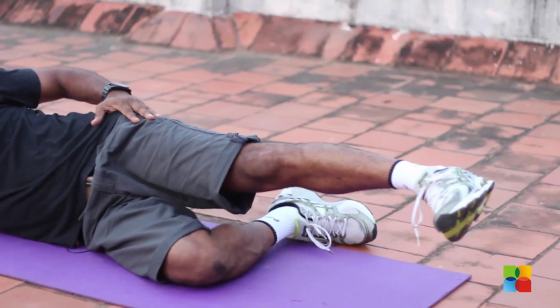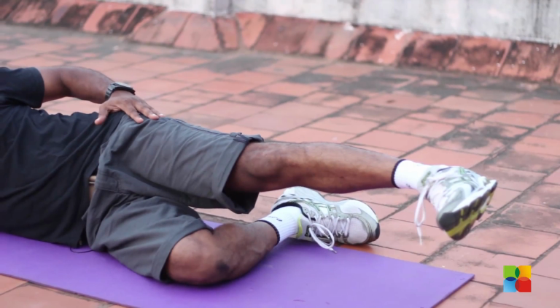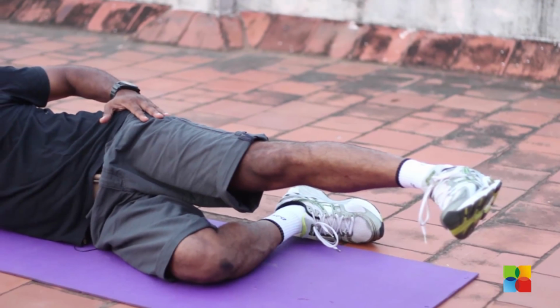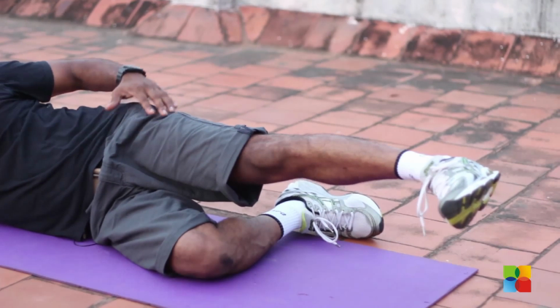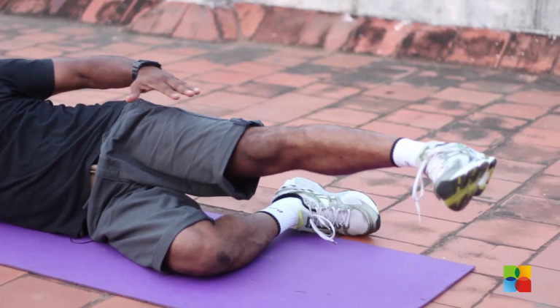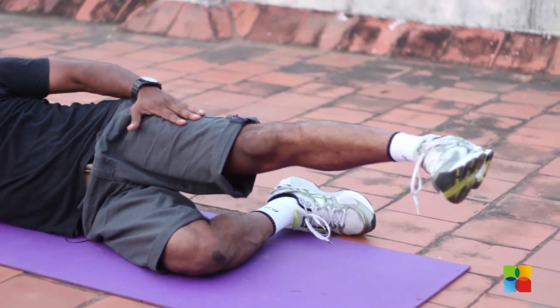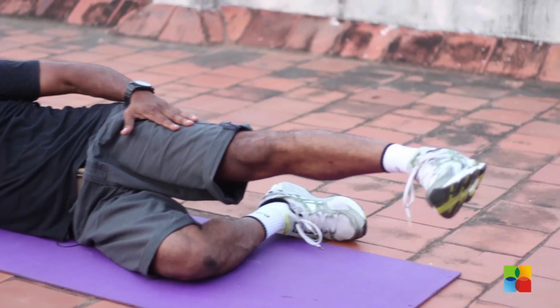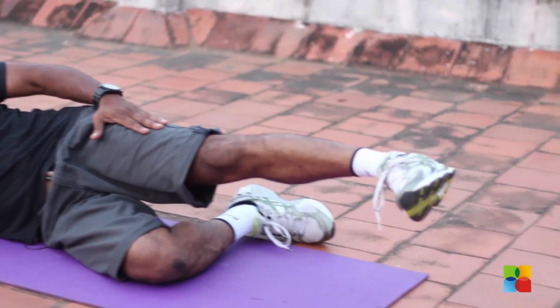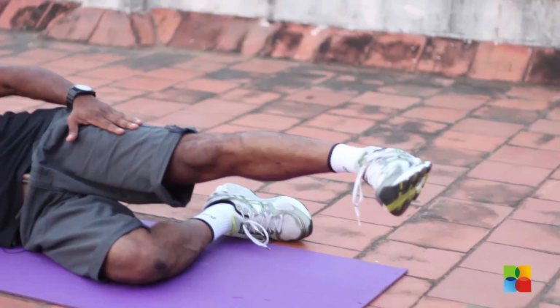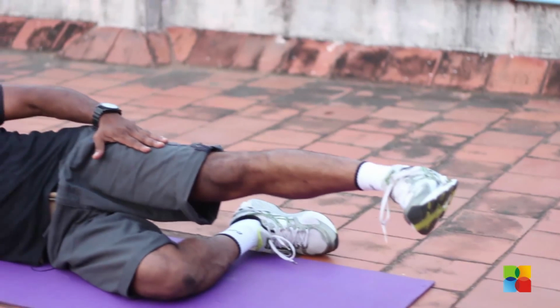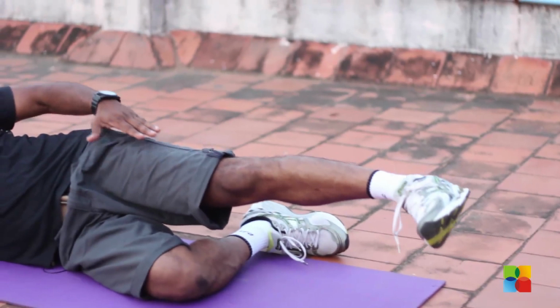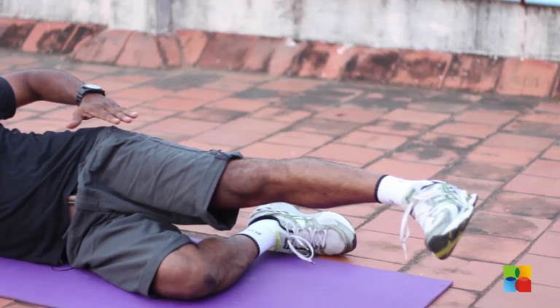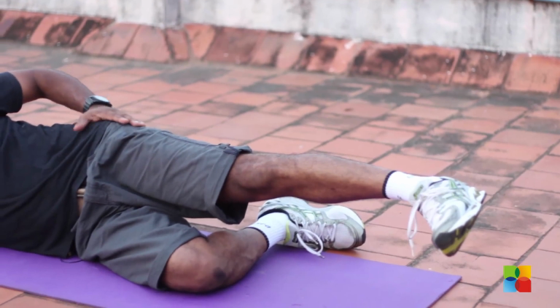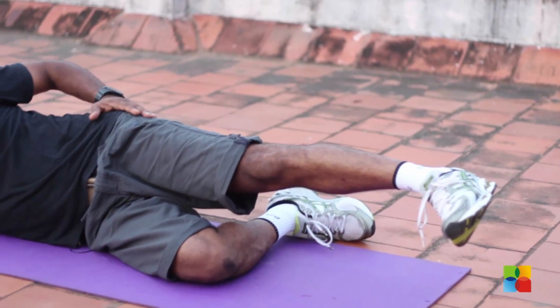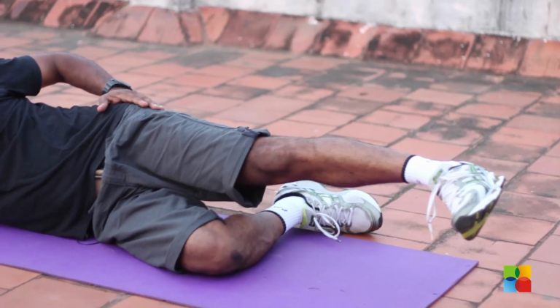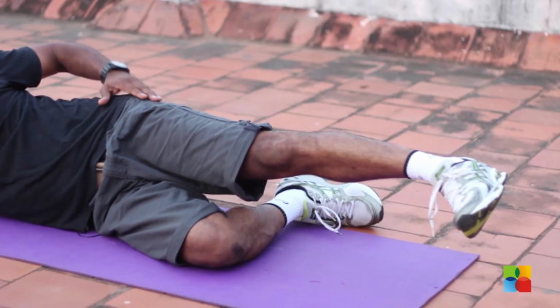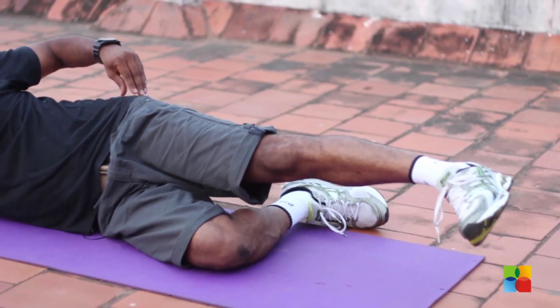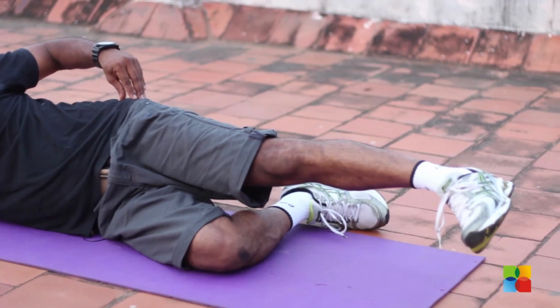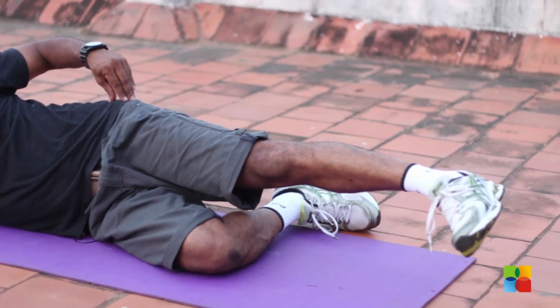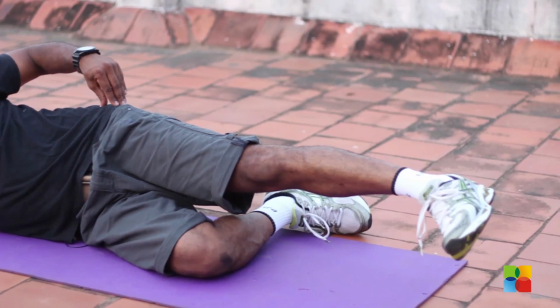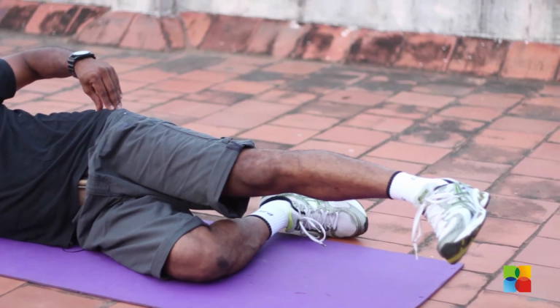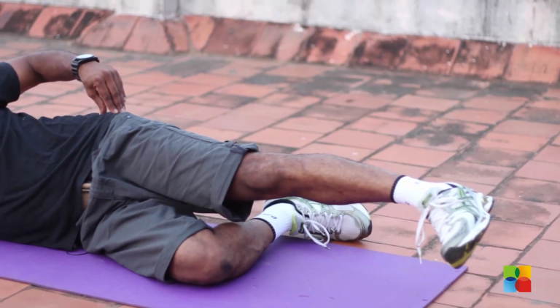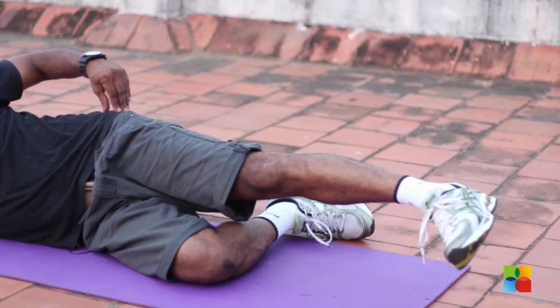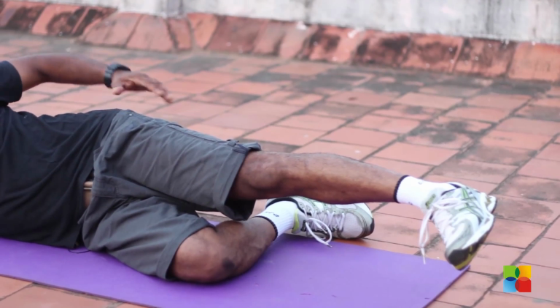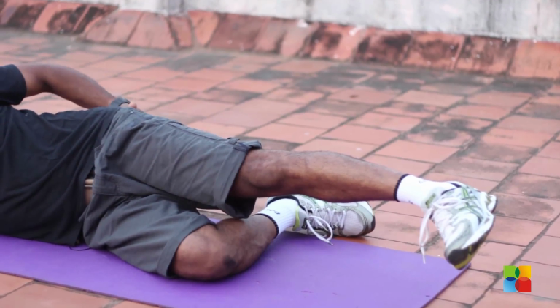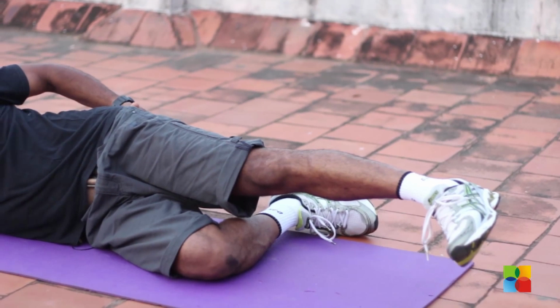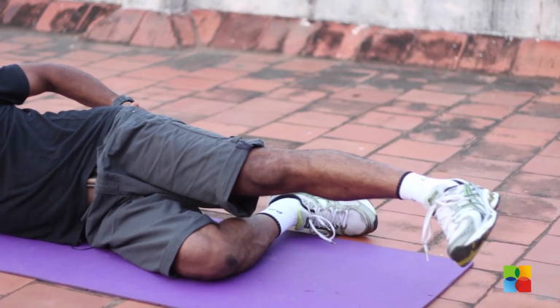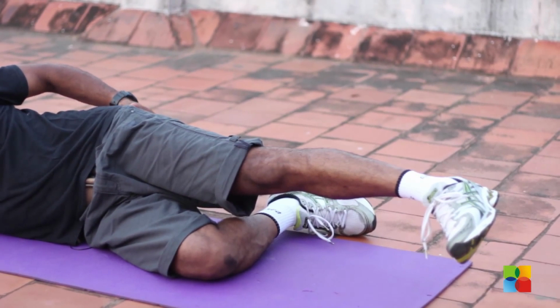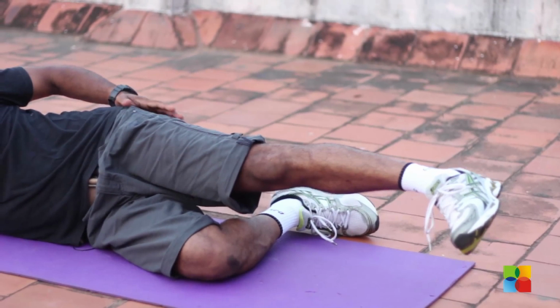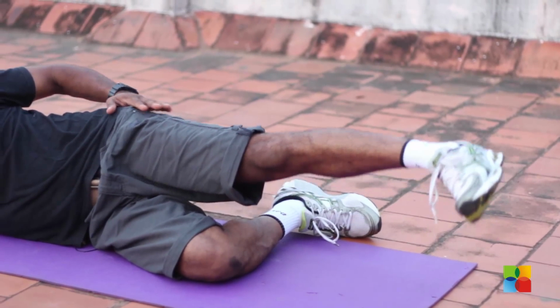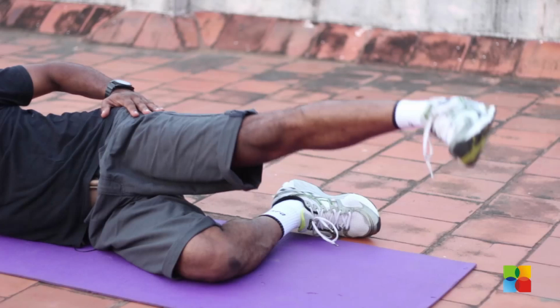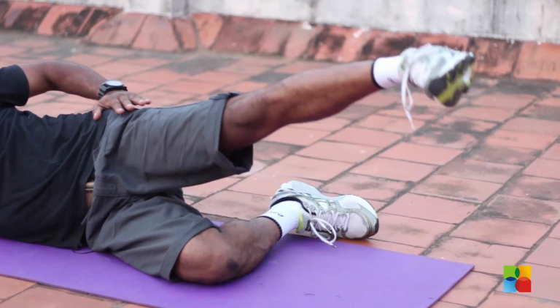You're going to do an outer thigh next. It also takes care of your sides and it also works your glutes as well.